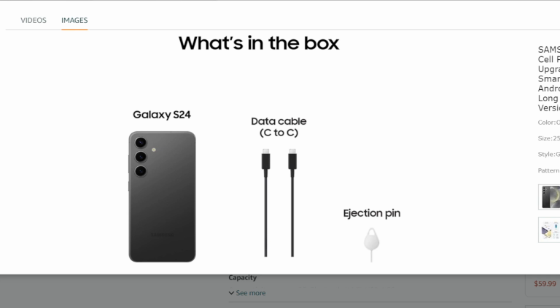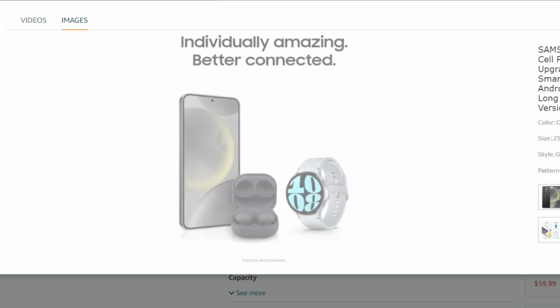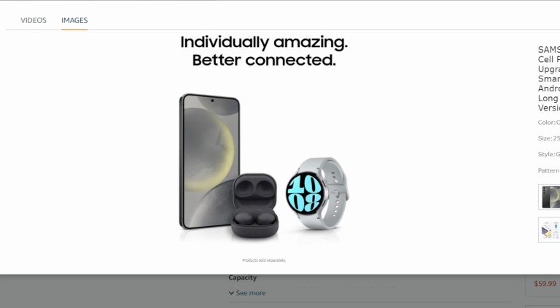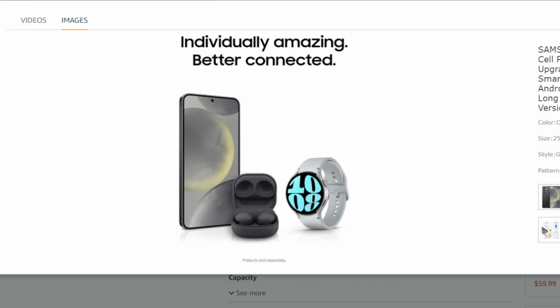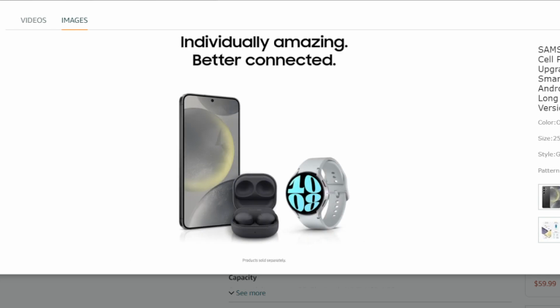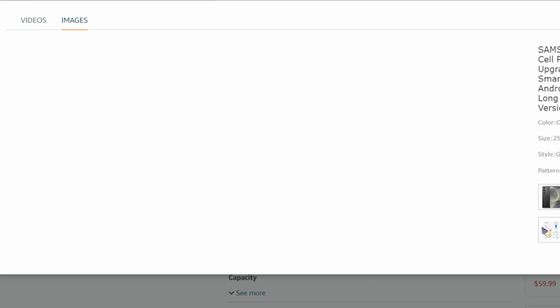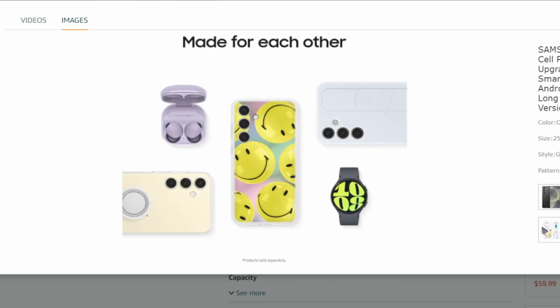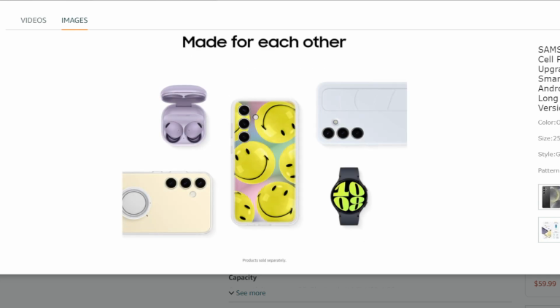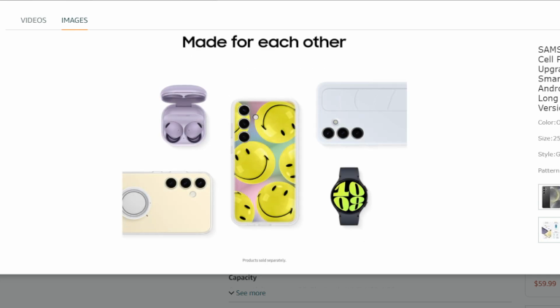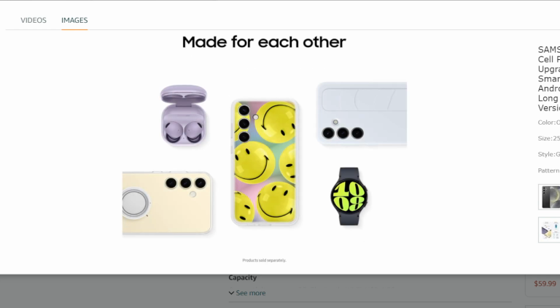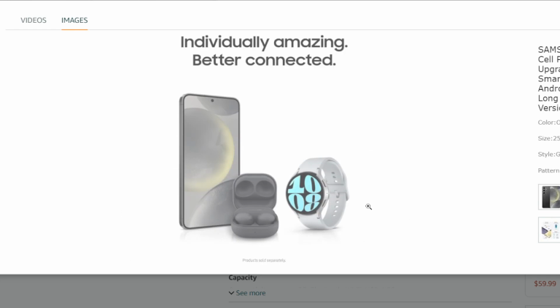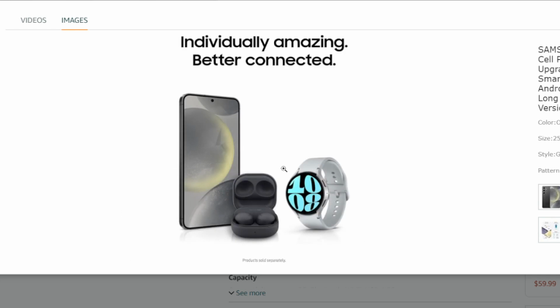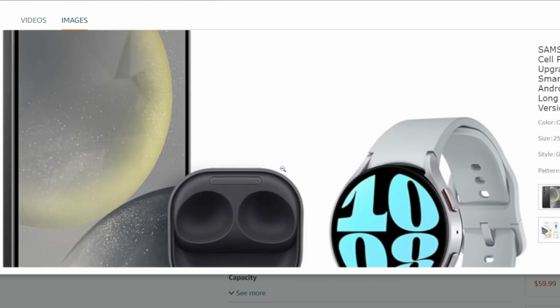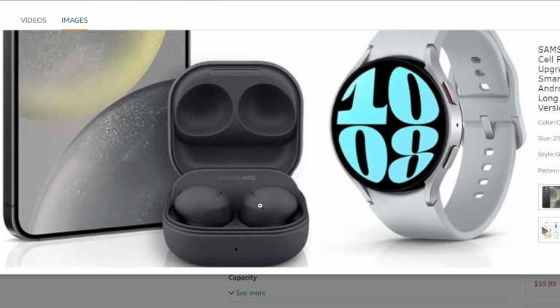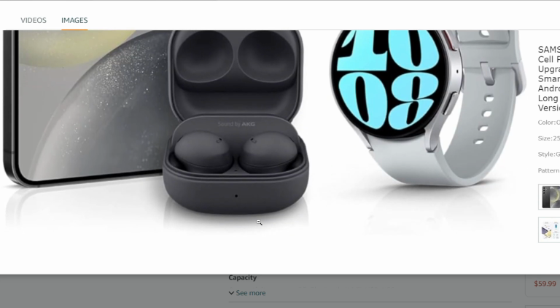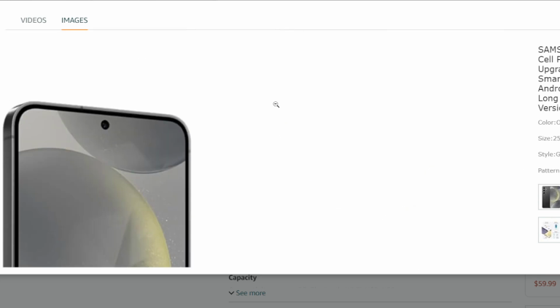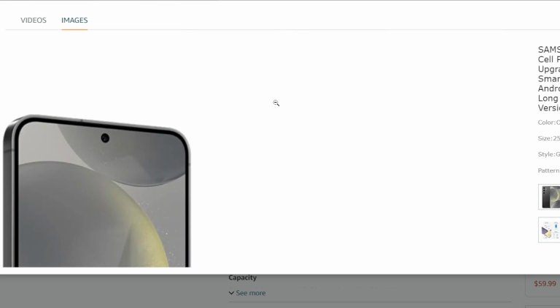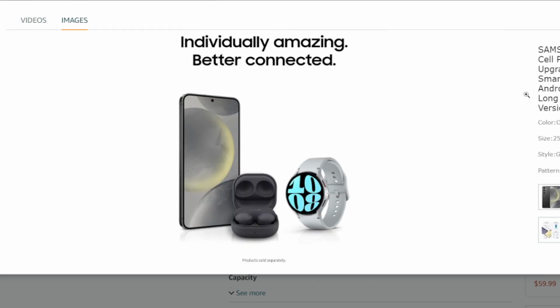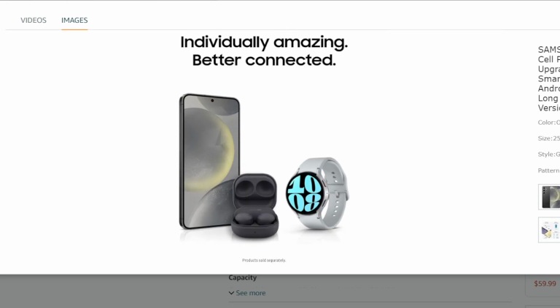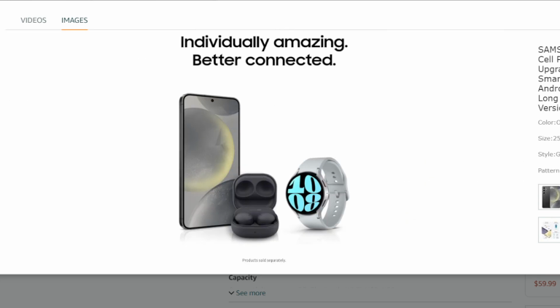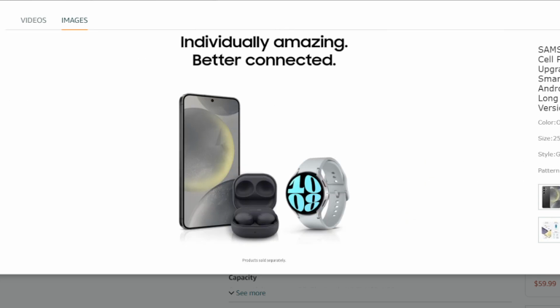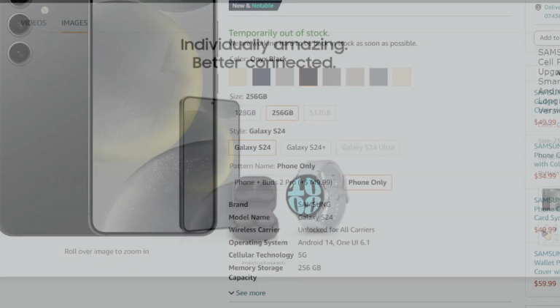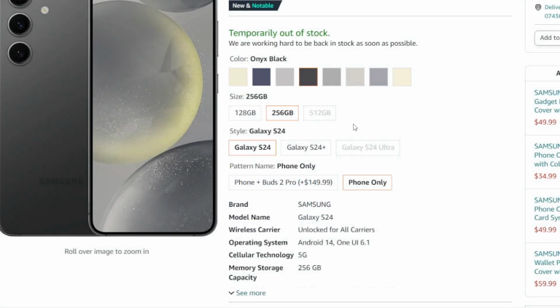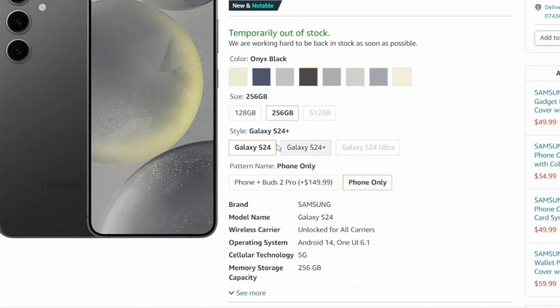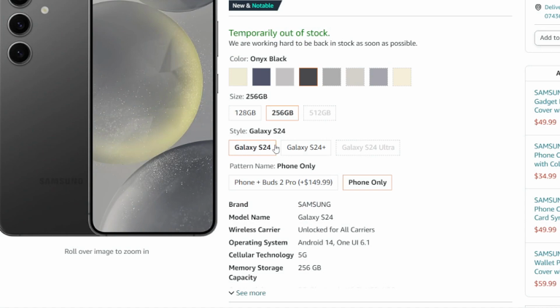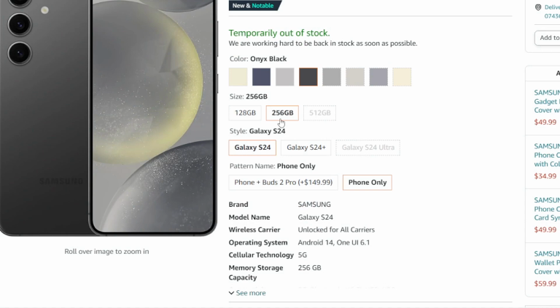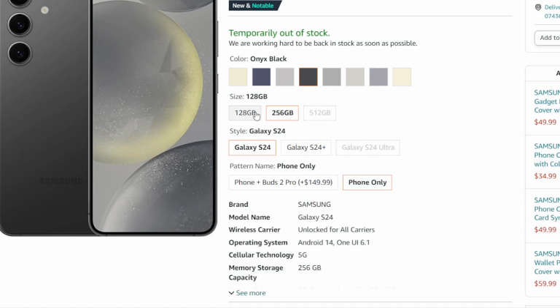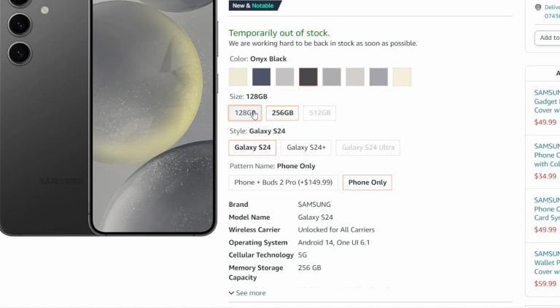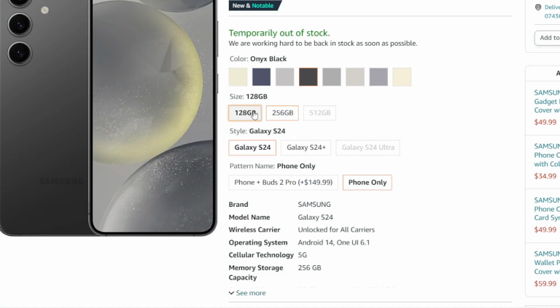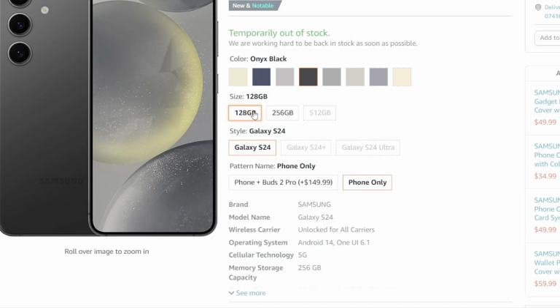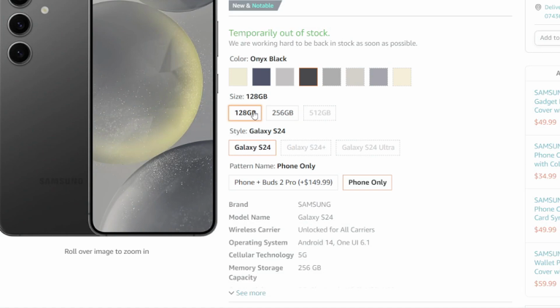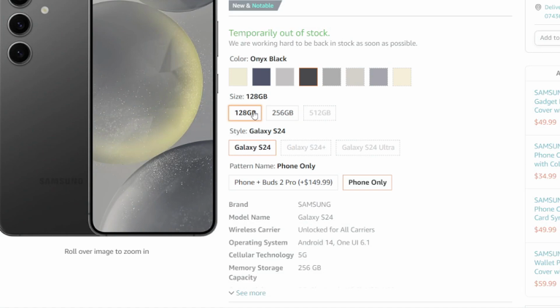Affordable: being the base model, the S24 offers the most budget-friendly option in the S24 series.